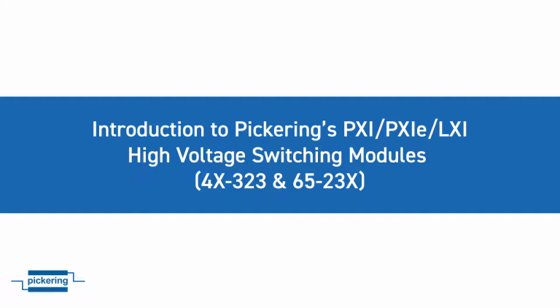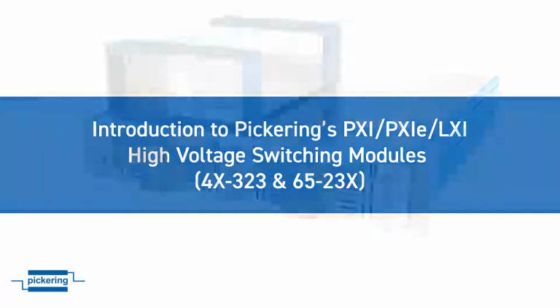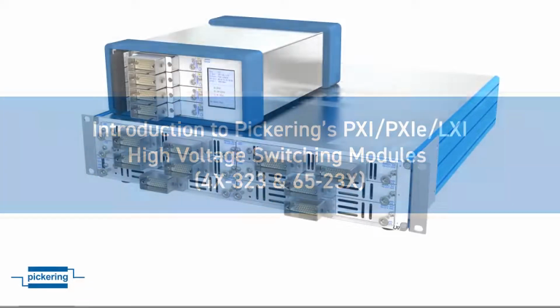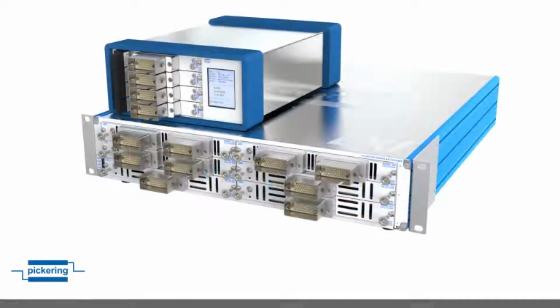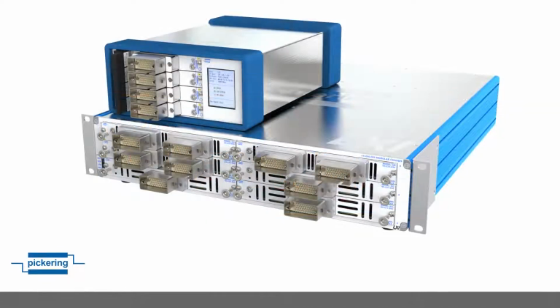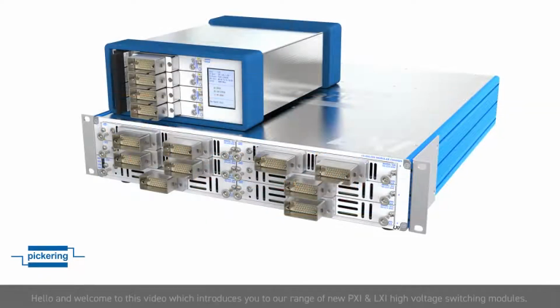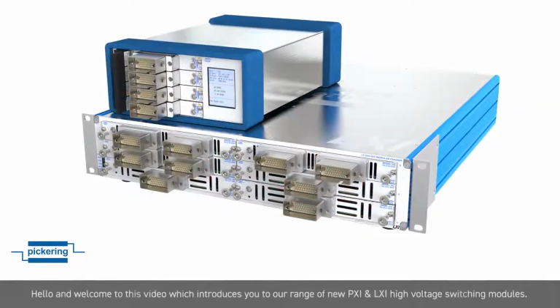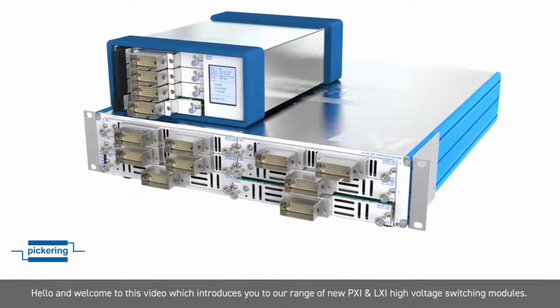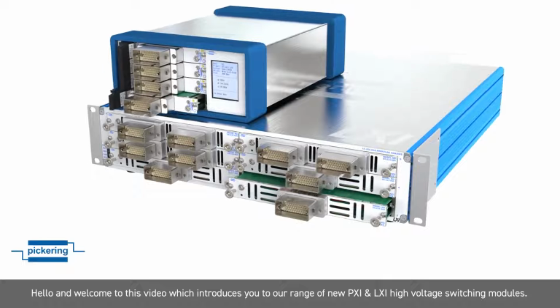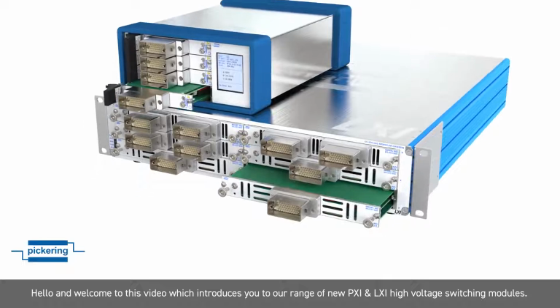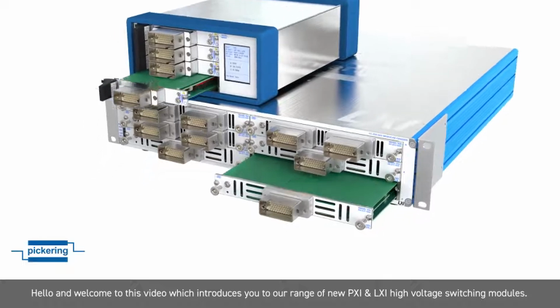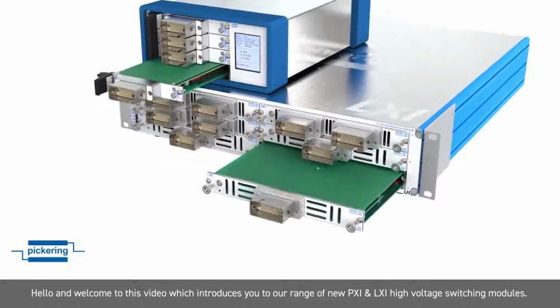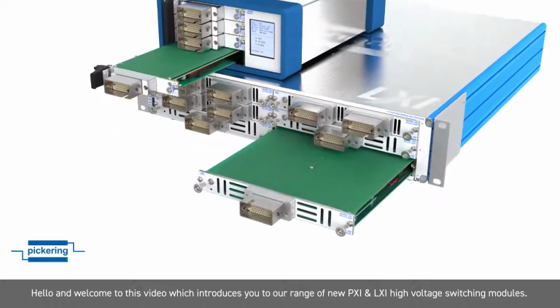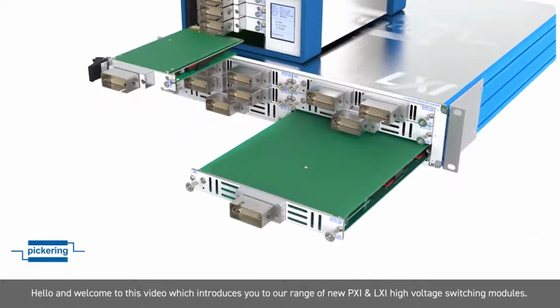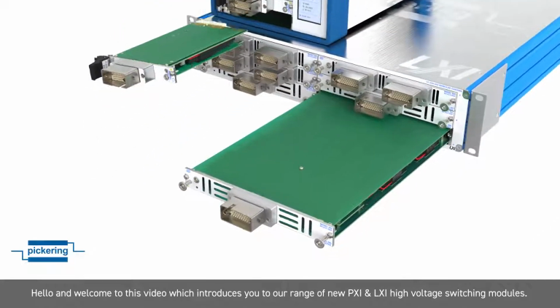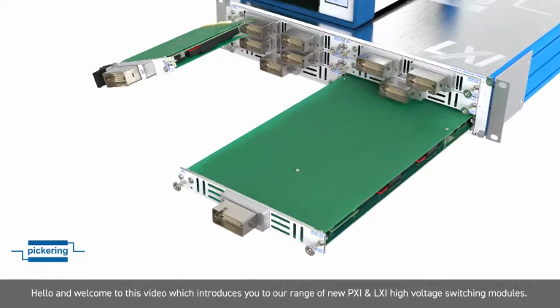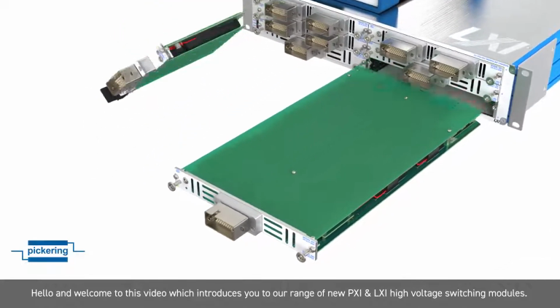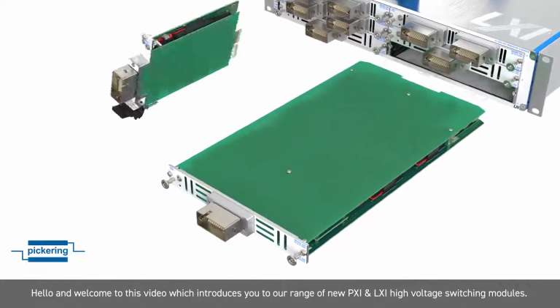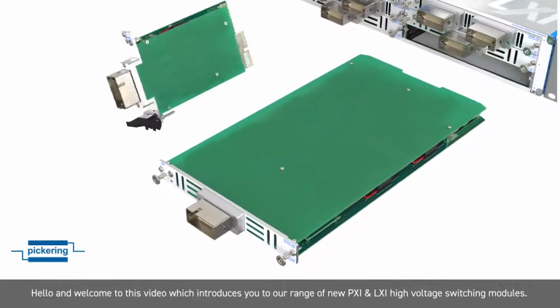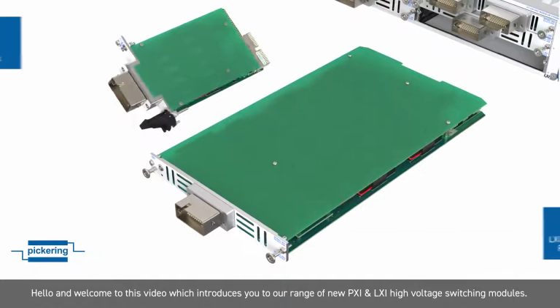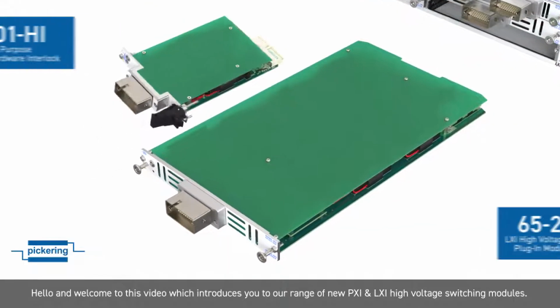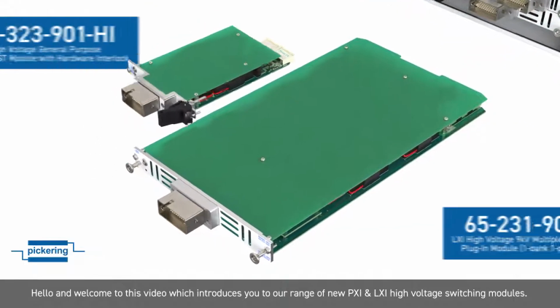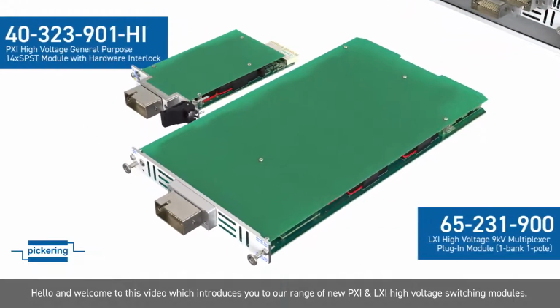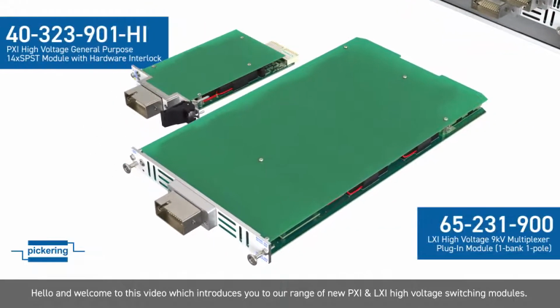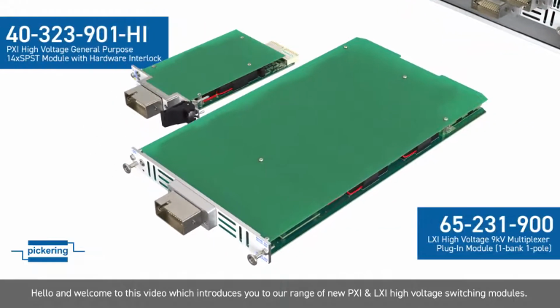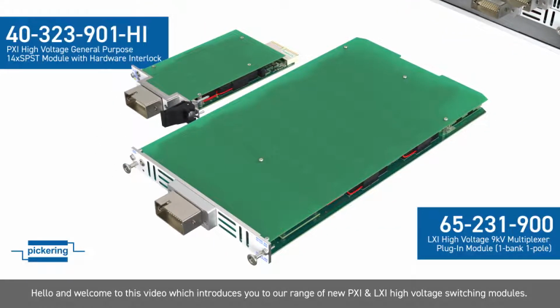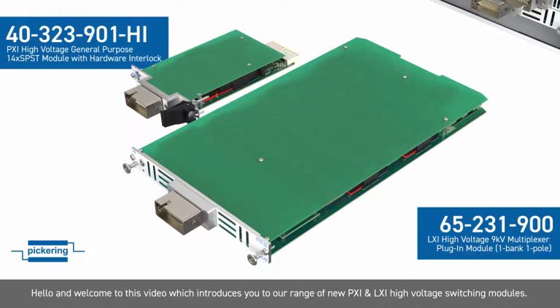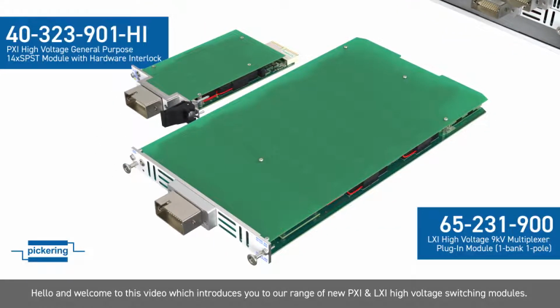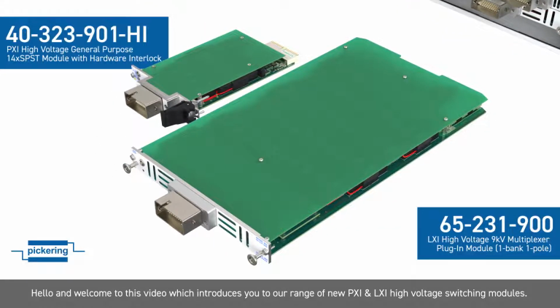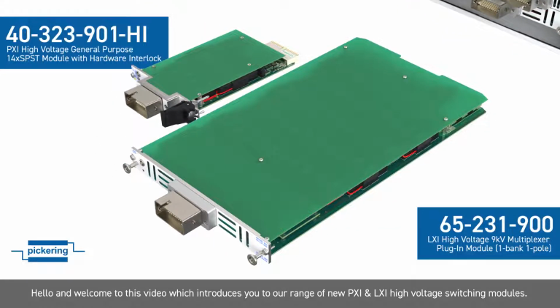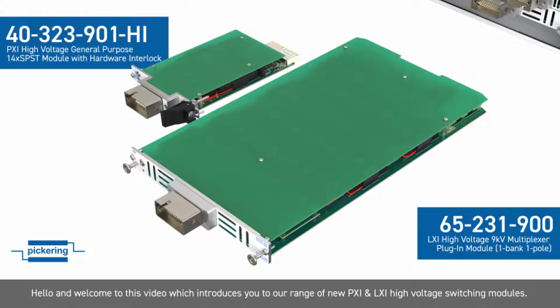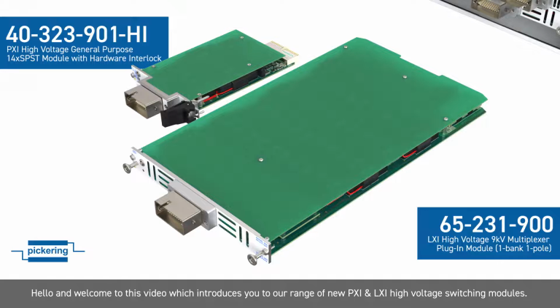Hello and welcome to this video that introduces you to our range of new PXI and LXI high-voltage switching modules.